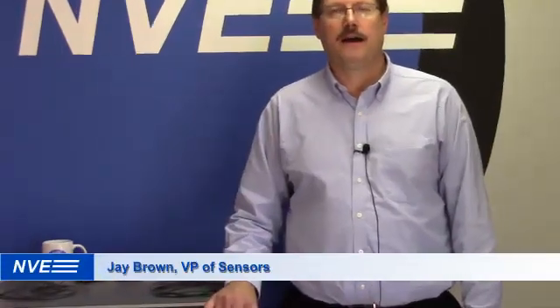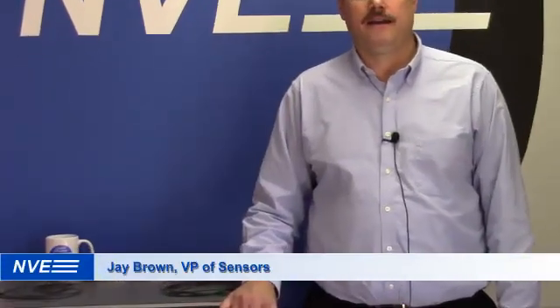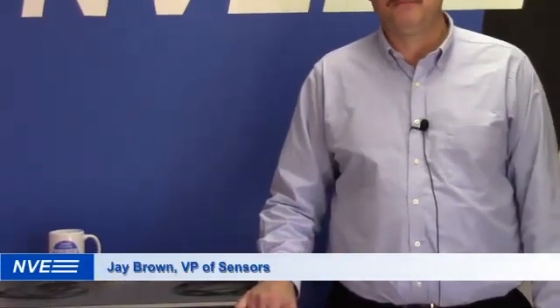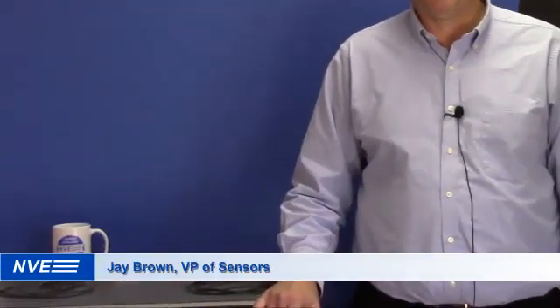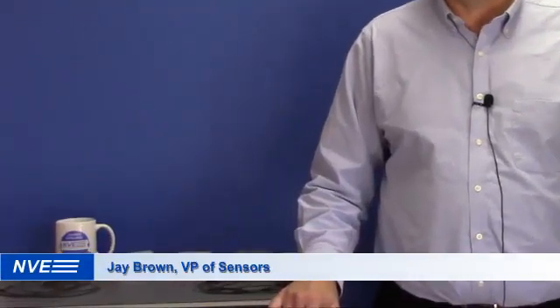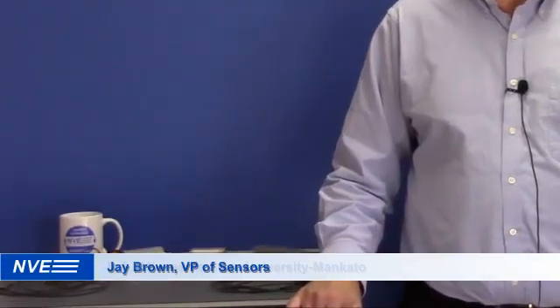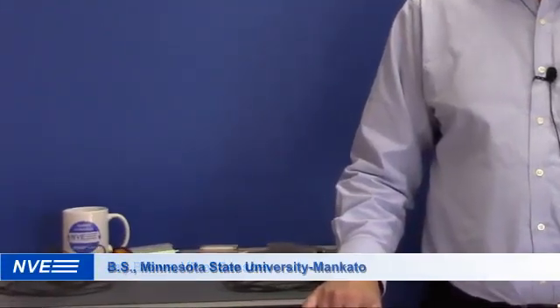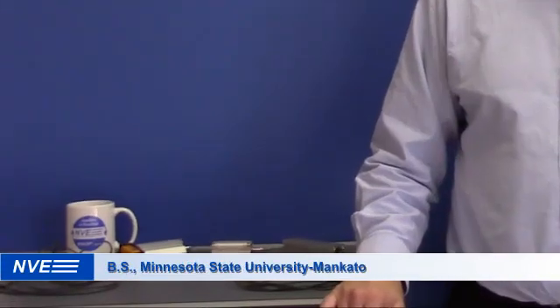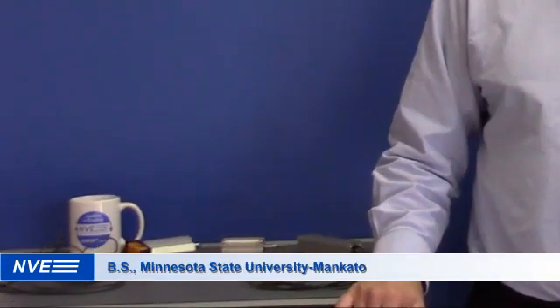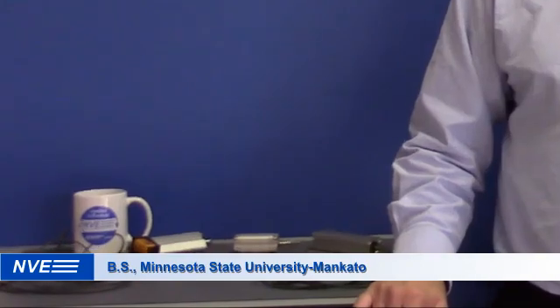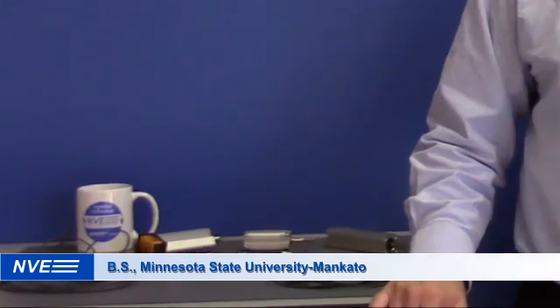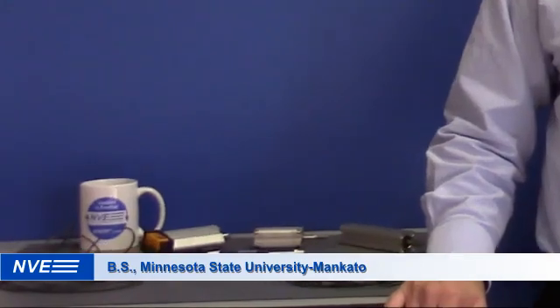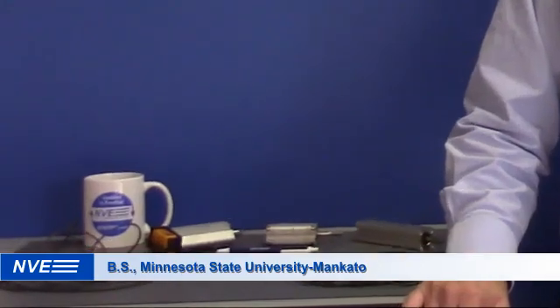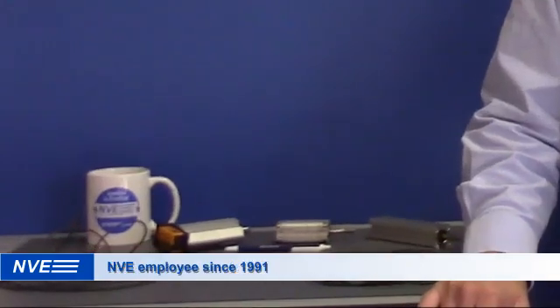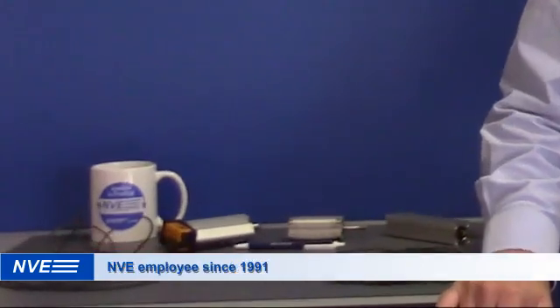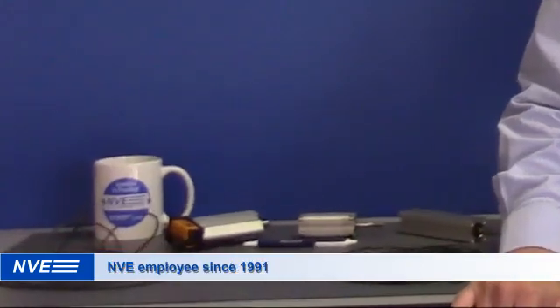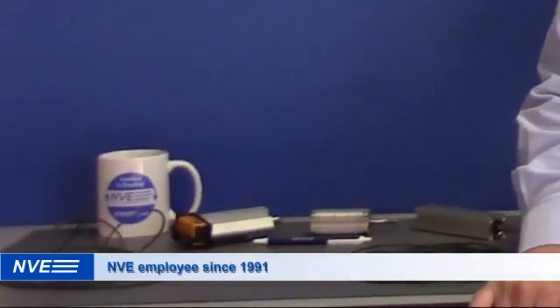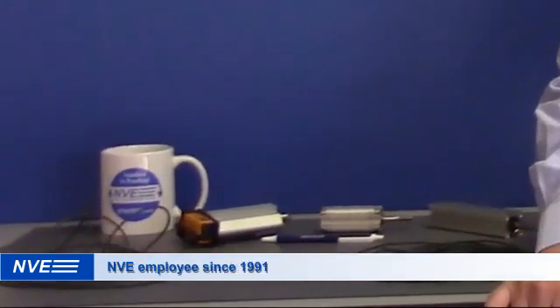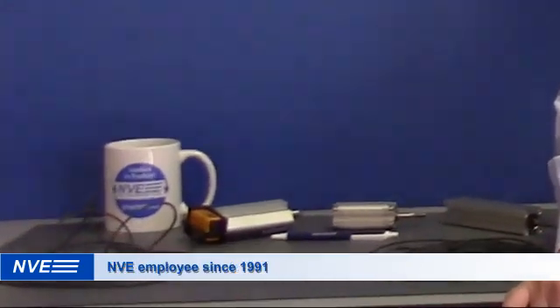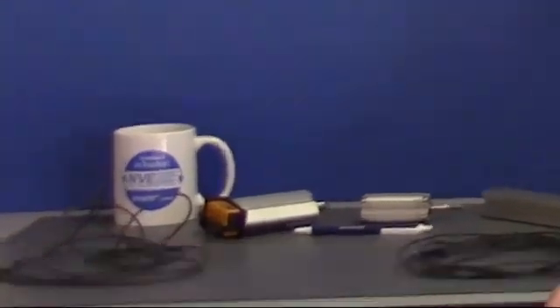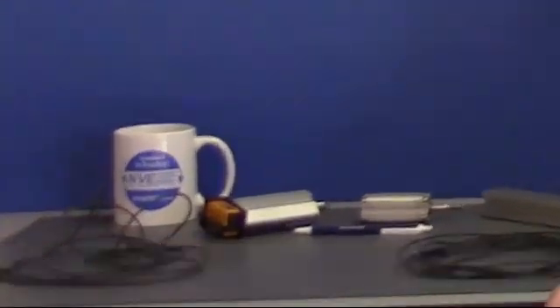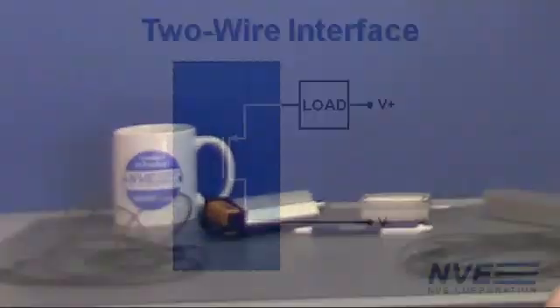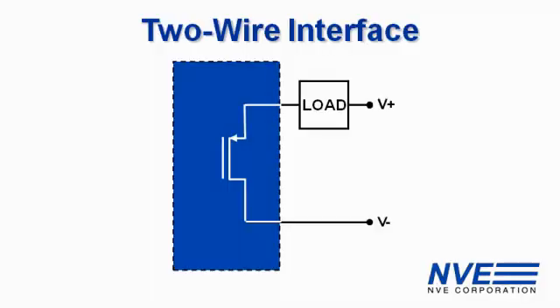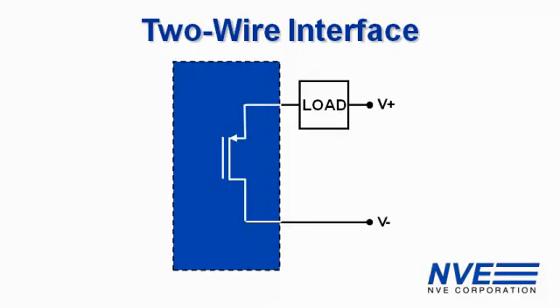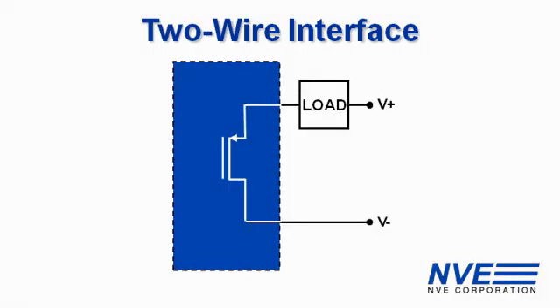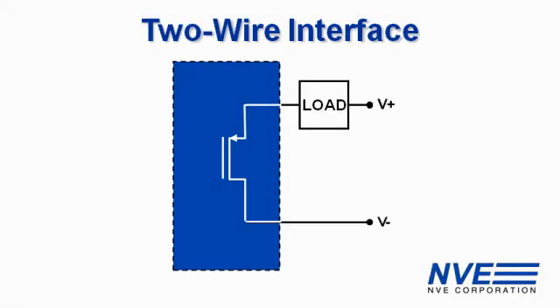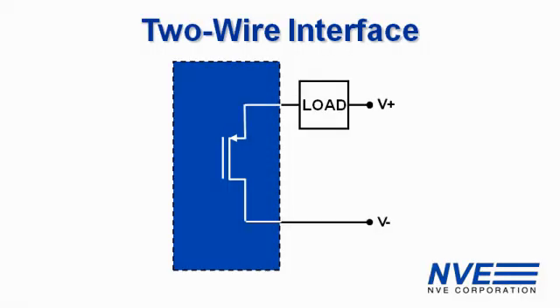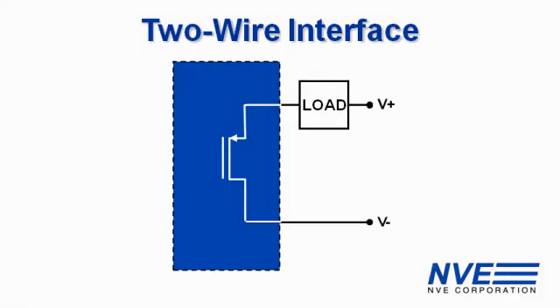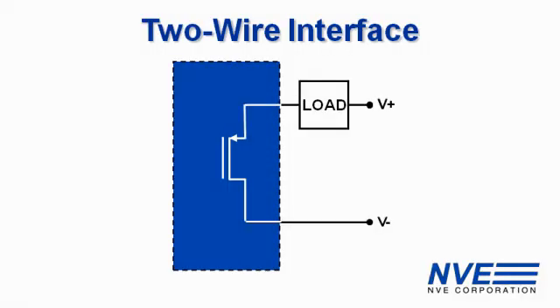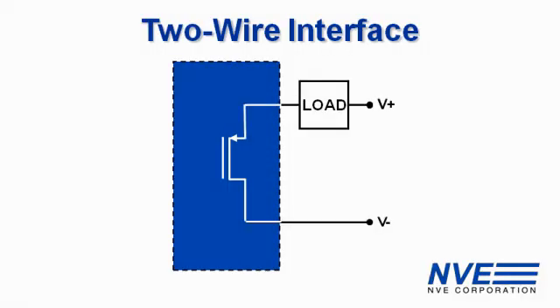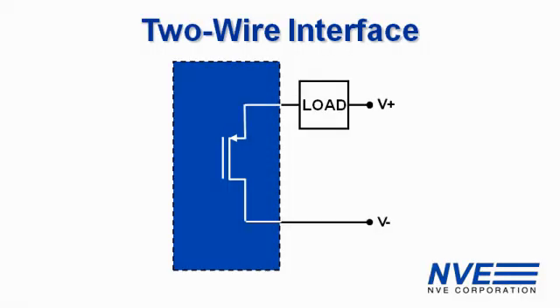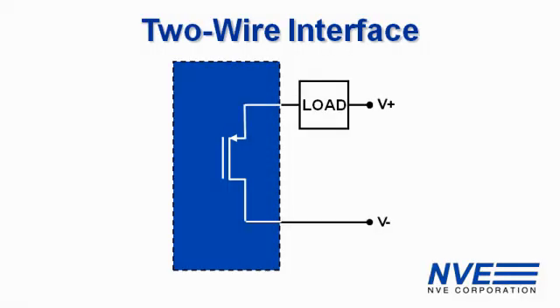Hi, I'm Jay Brown from NVE Corporation. Today we're looking at the circuitry for two-wire cylinder position sensors.